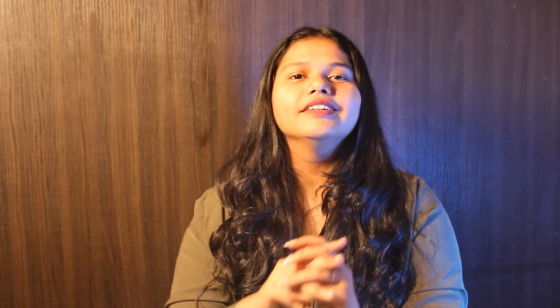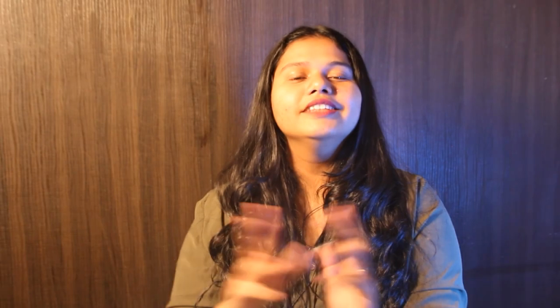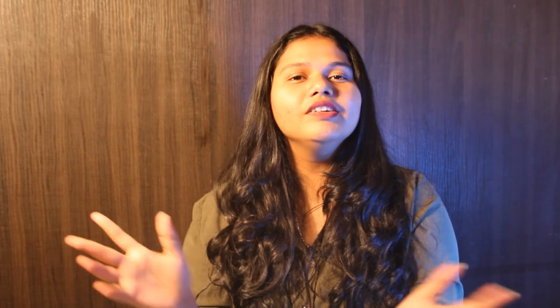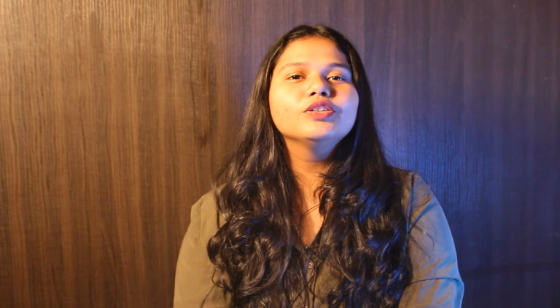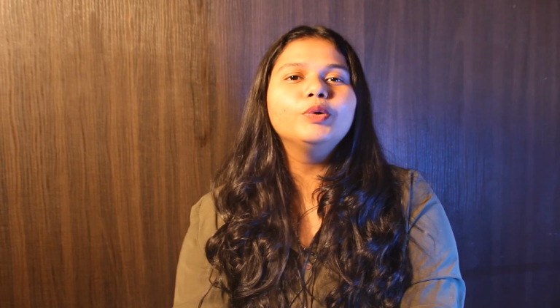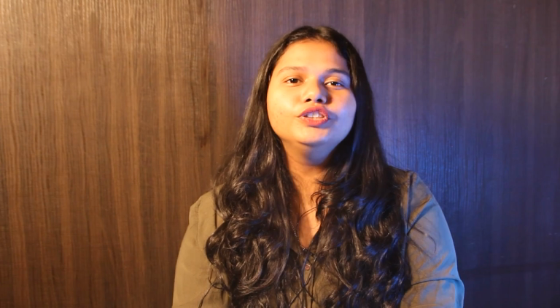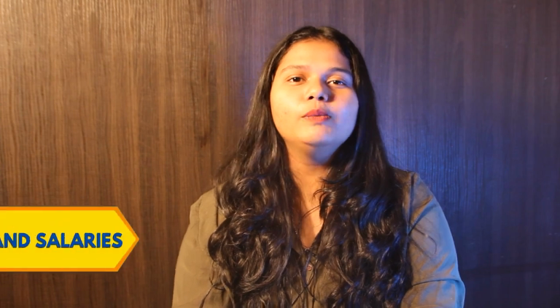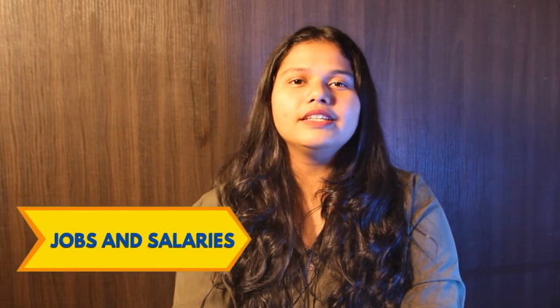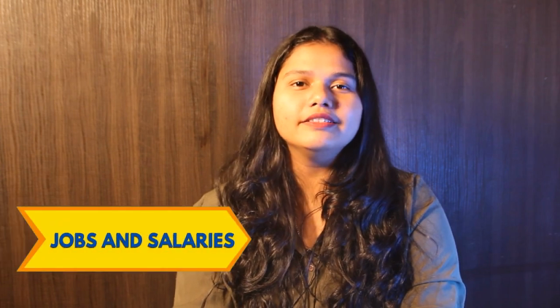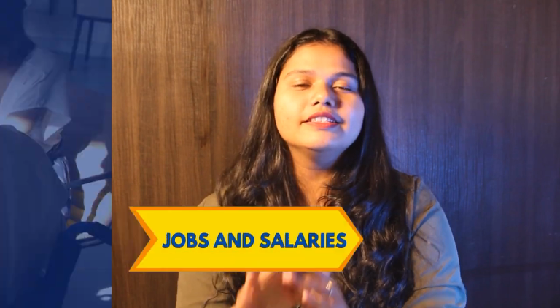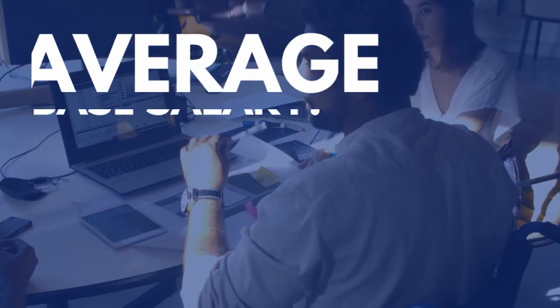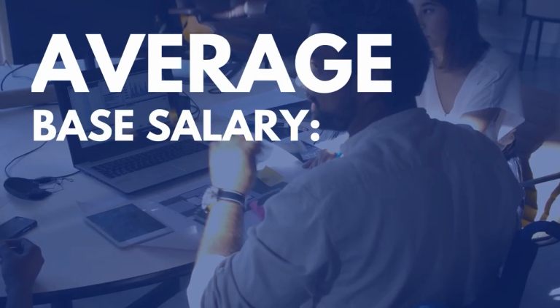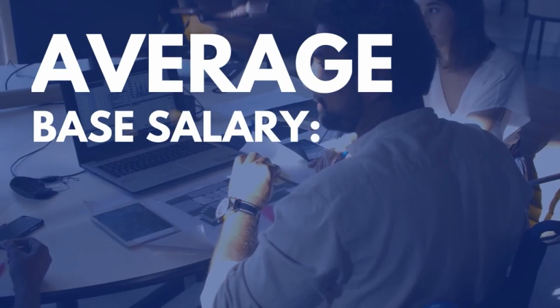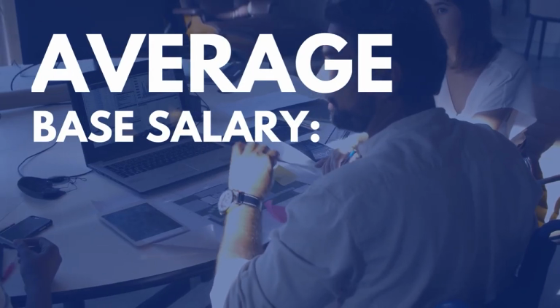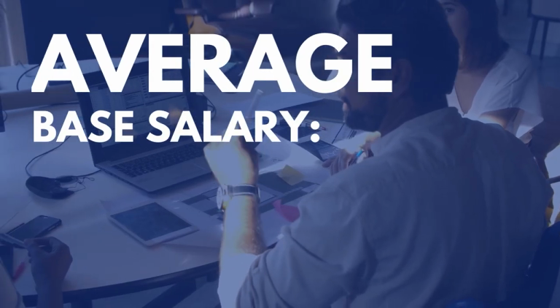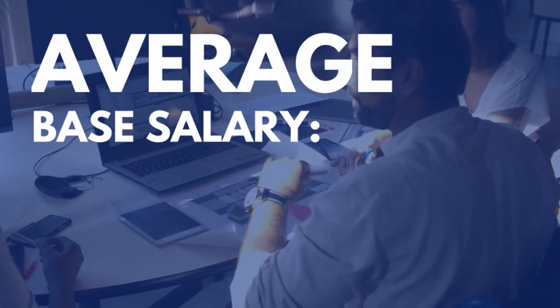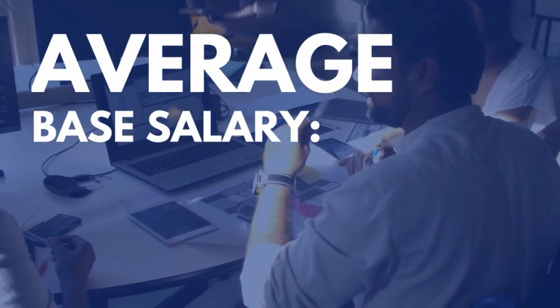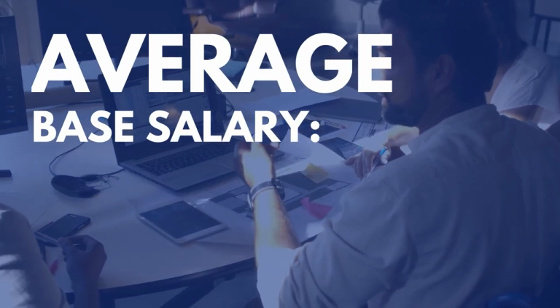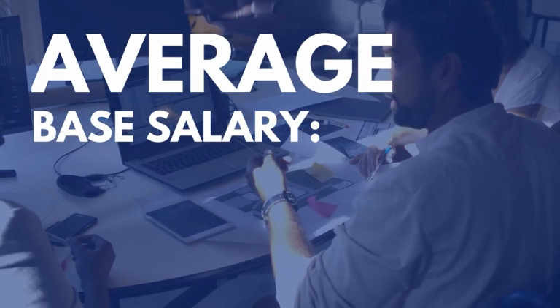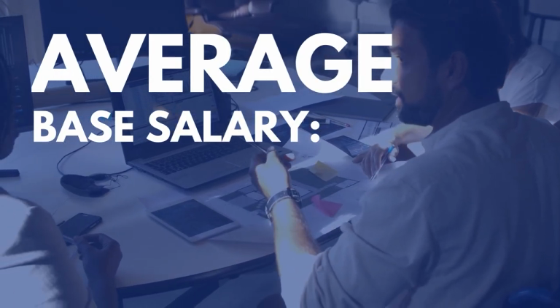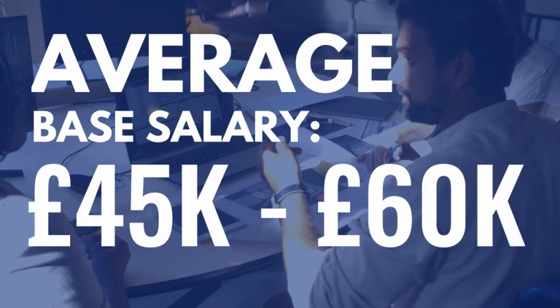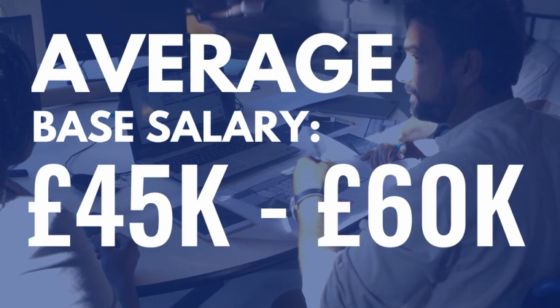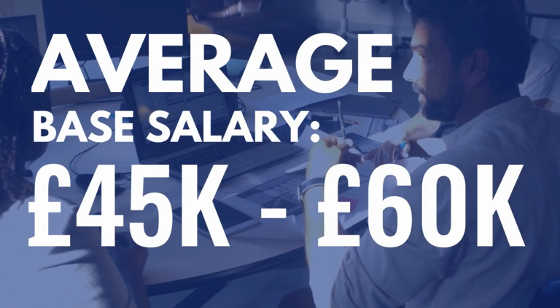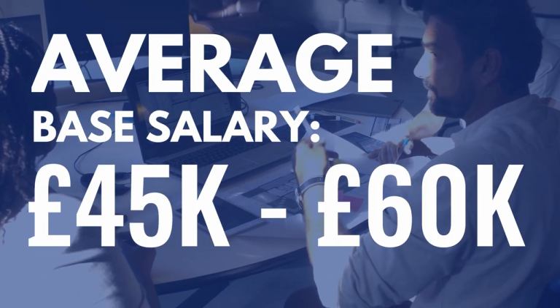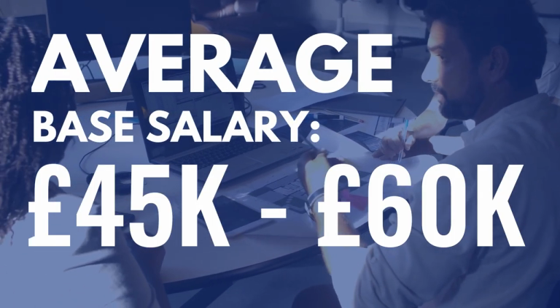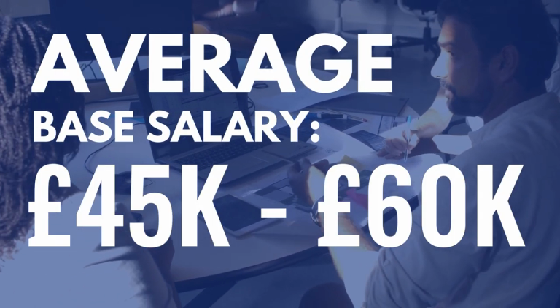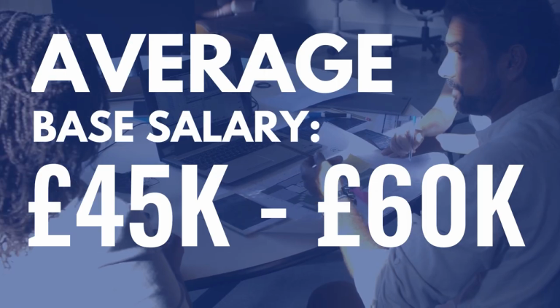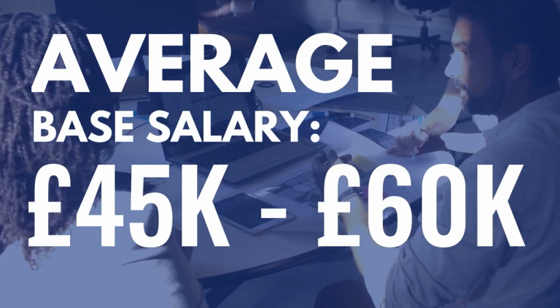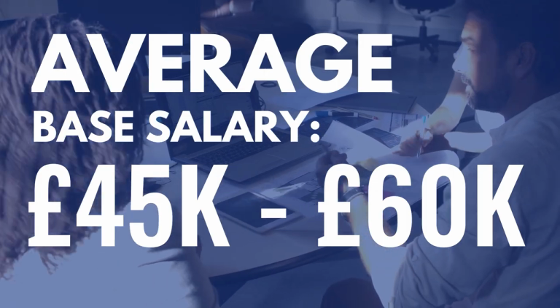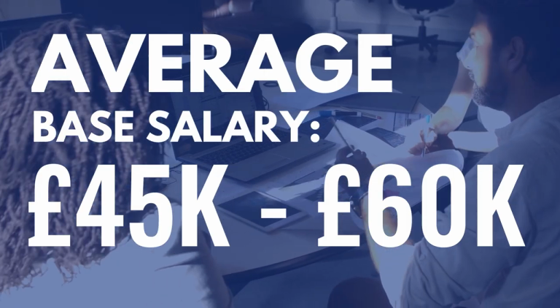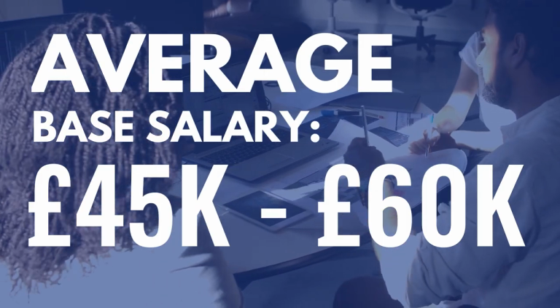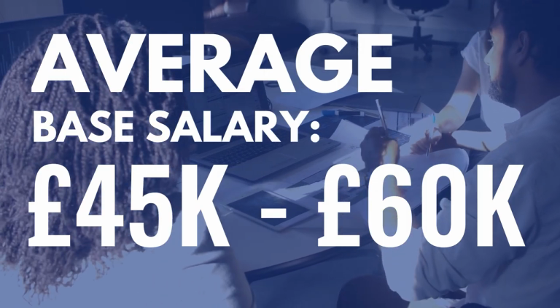Now let's talk about Jobs and Salary. The average base salary of an alumni ranges from £45,000 to £60,000 per year.